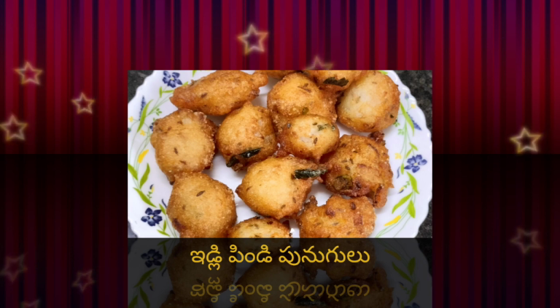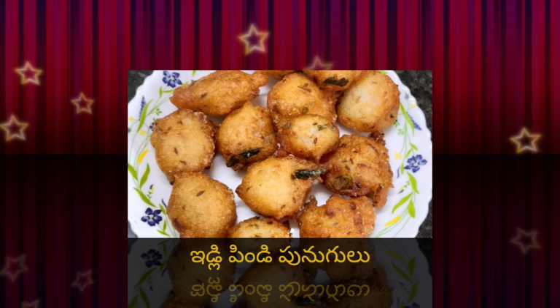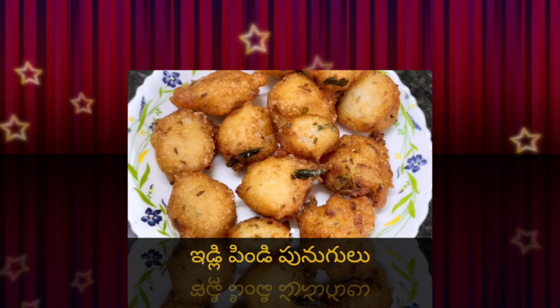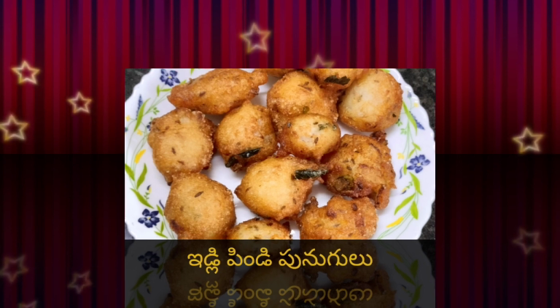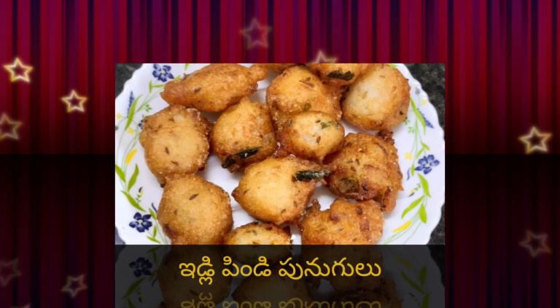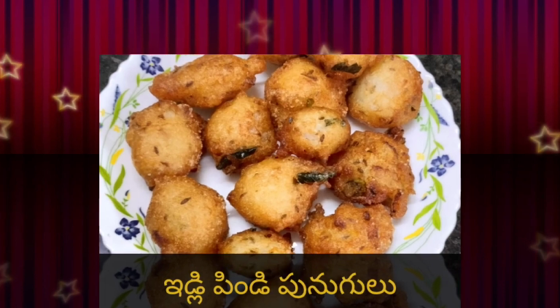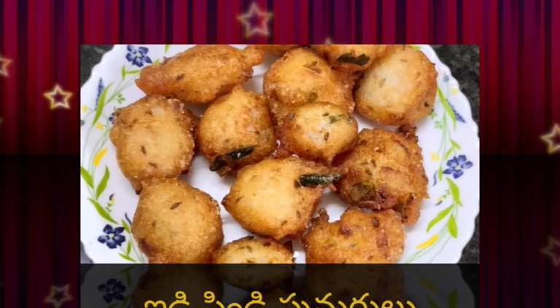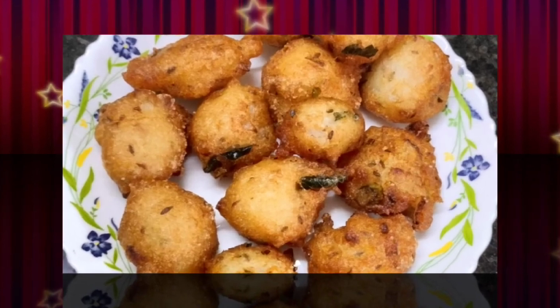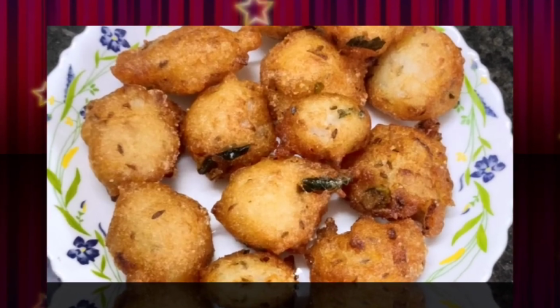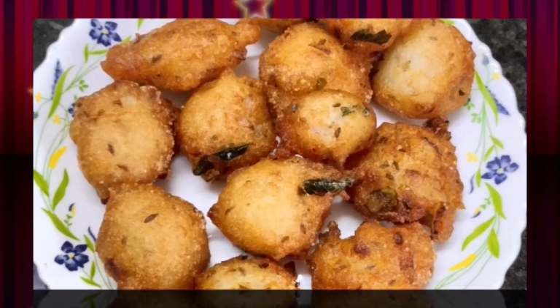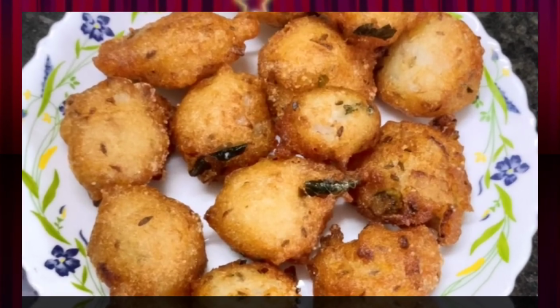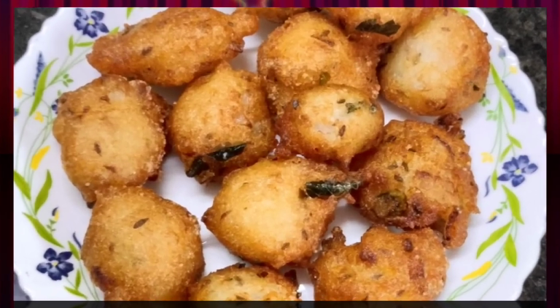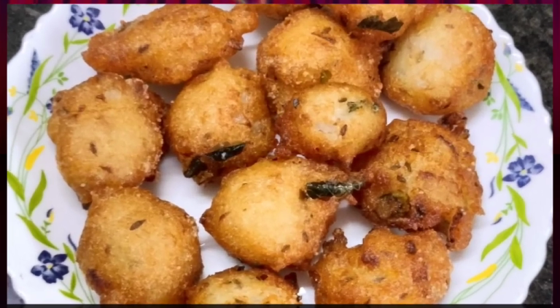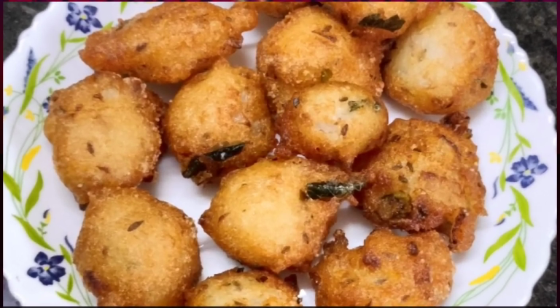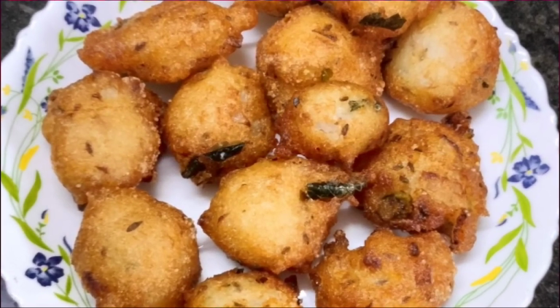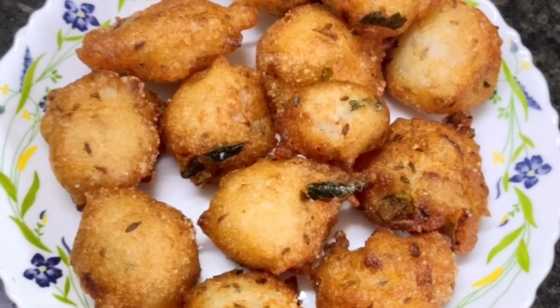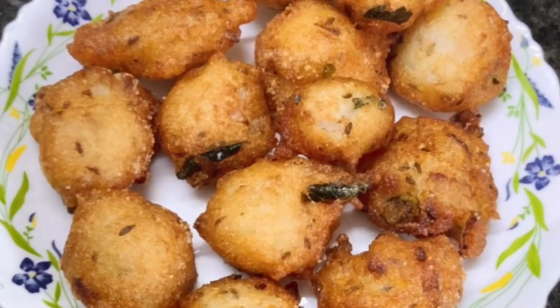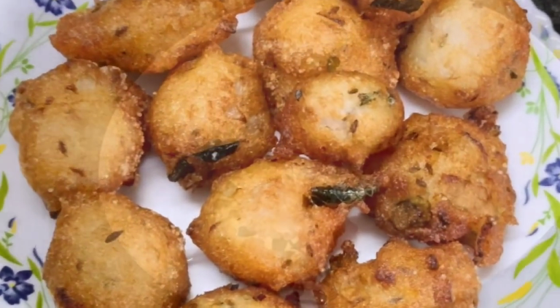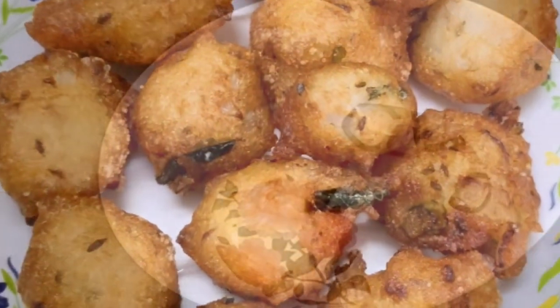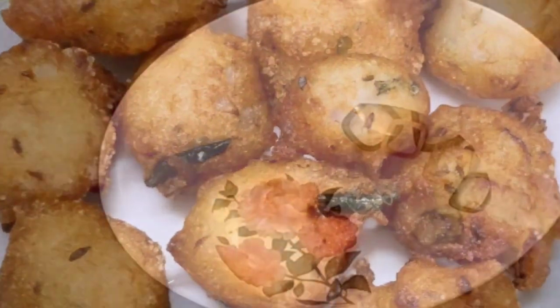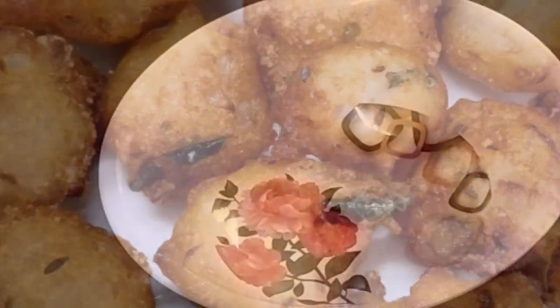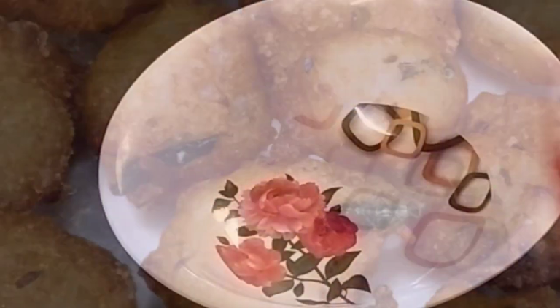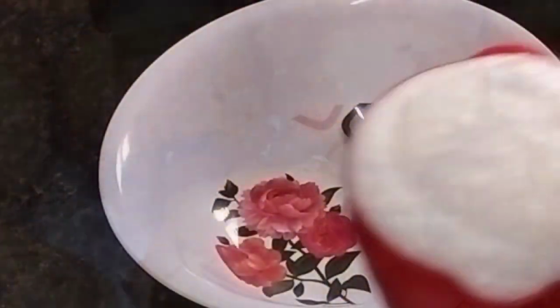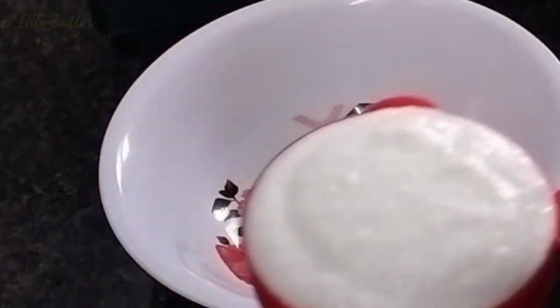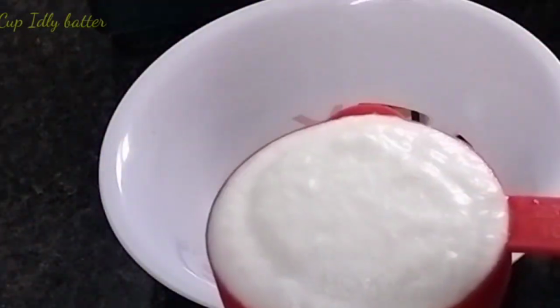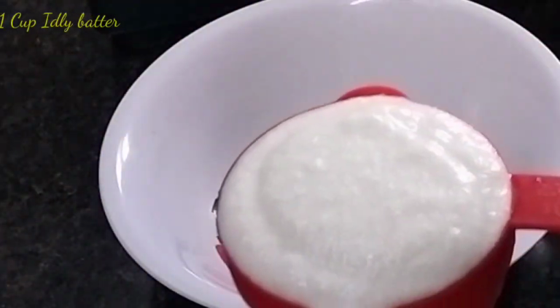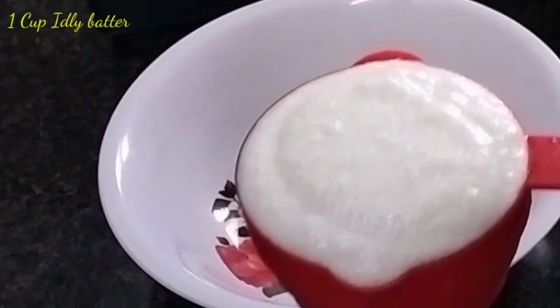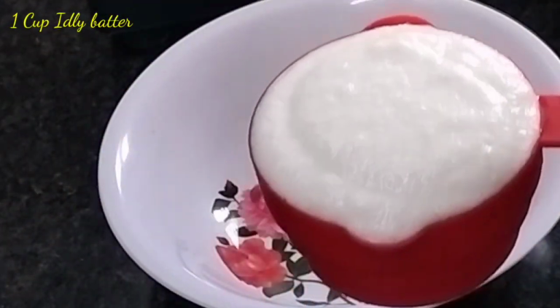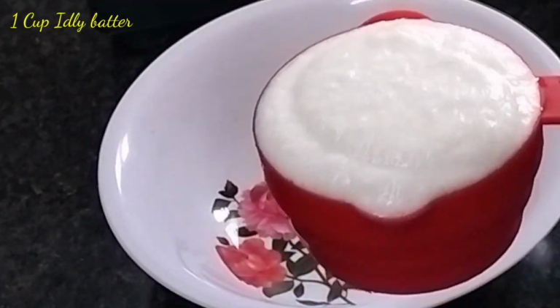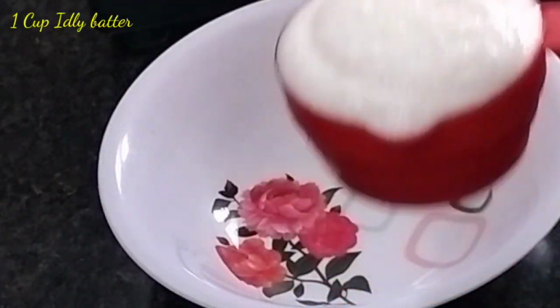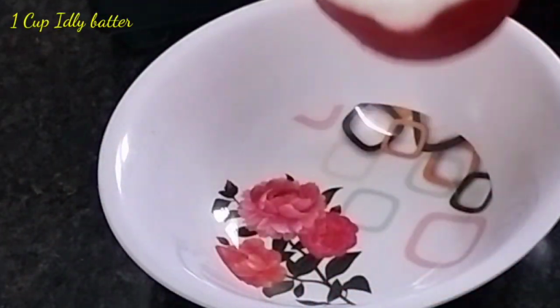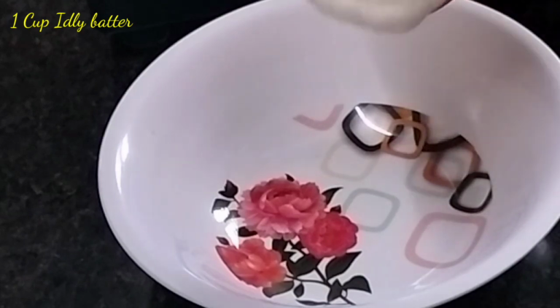You can make the dish and pour your dish in the bowl.